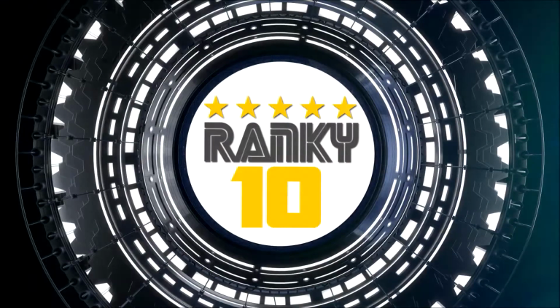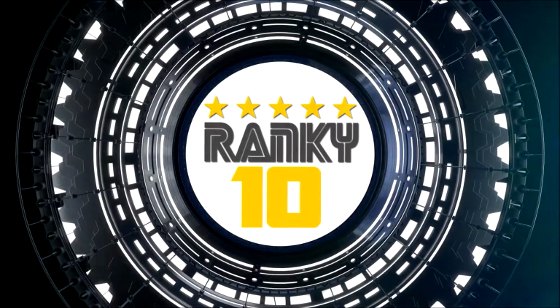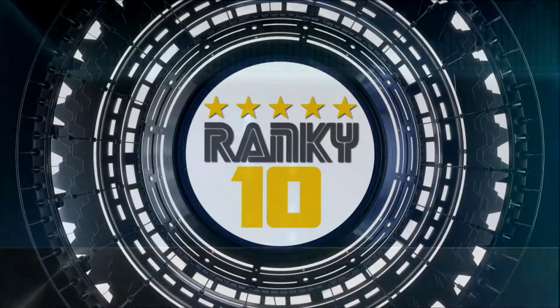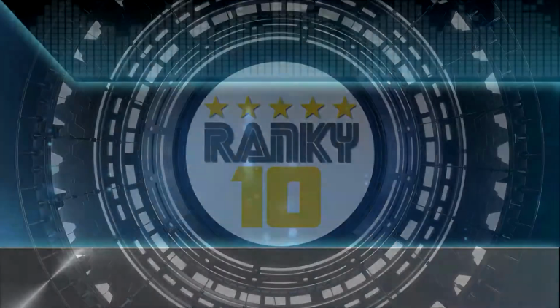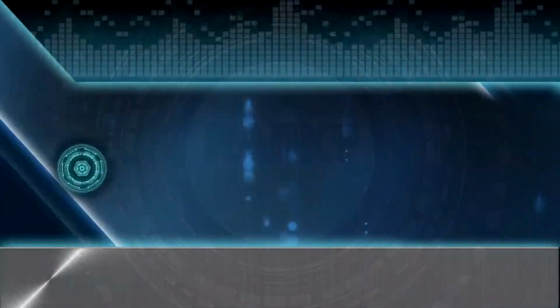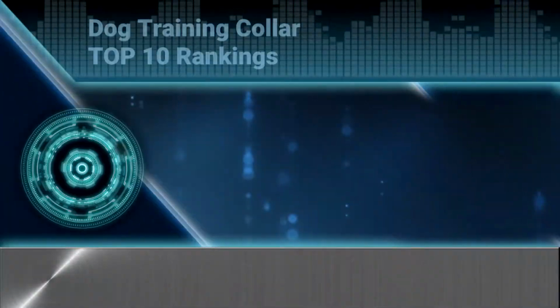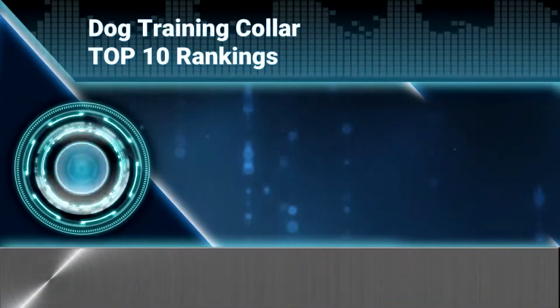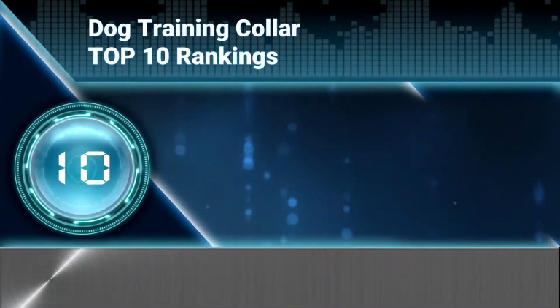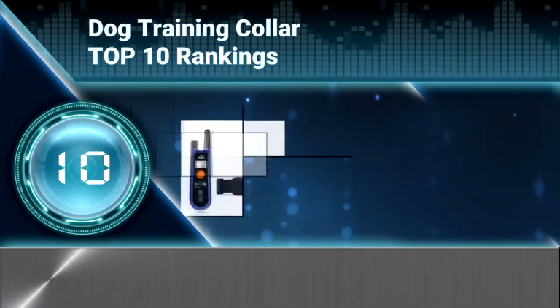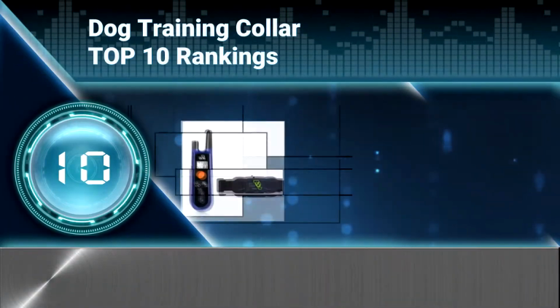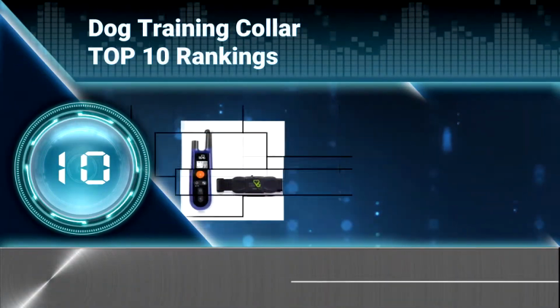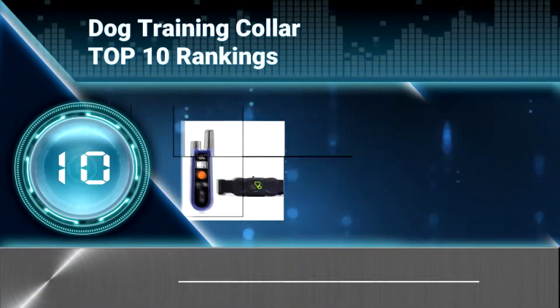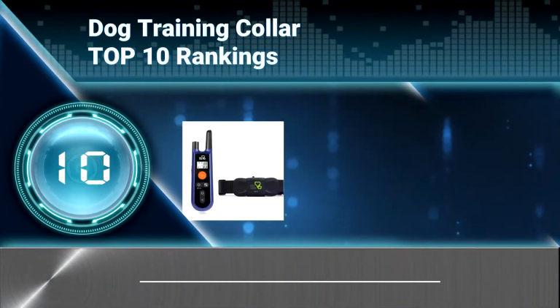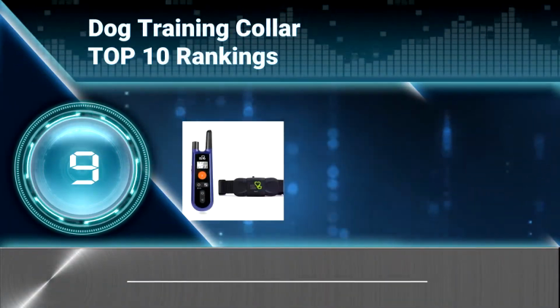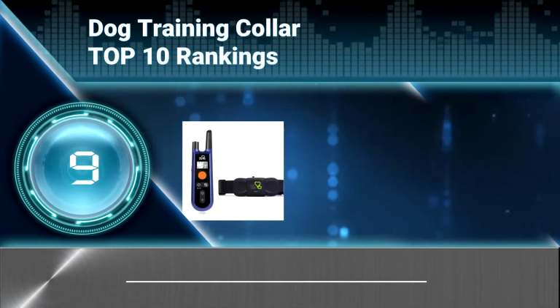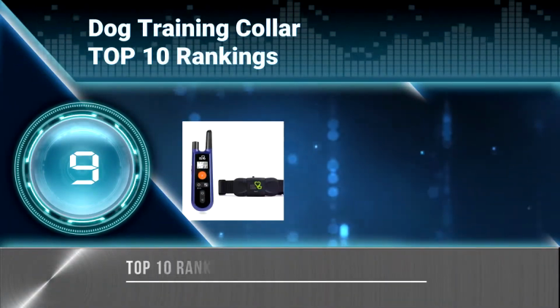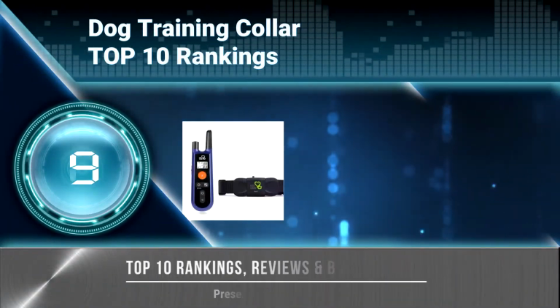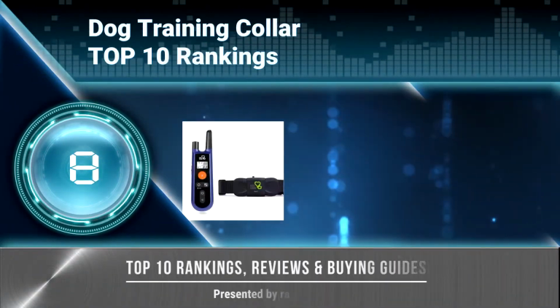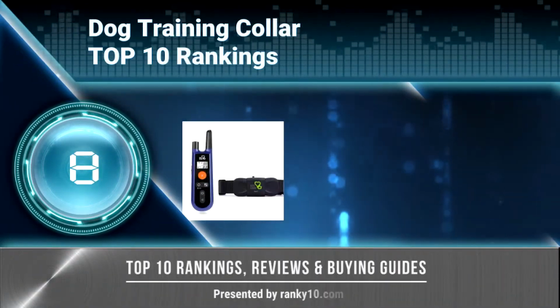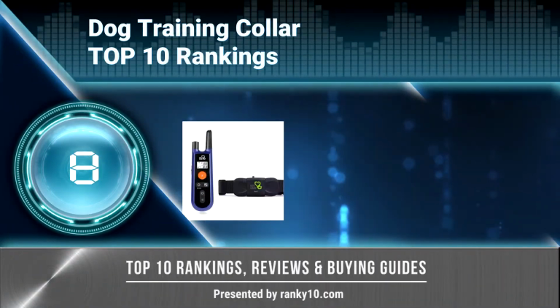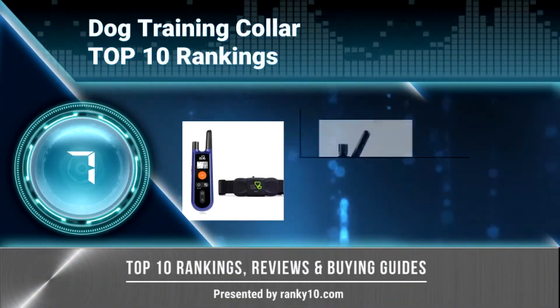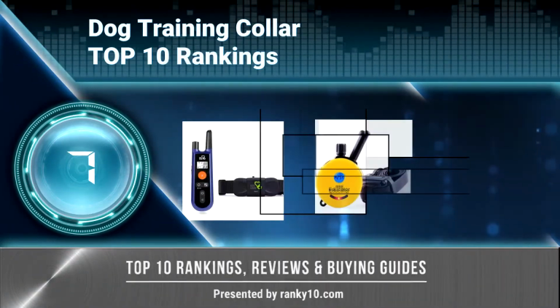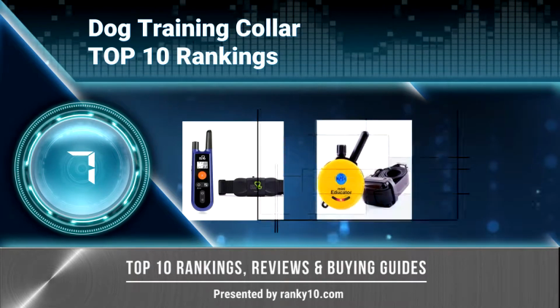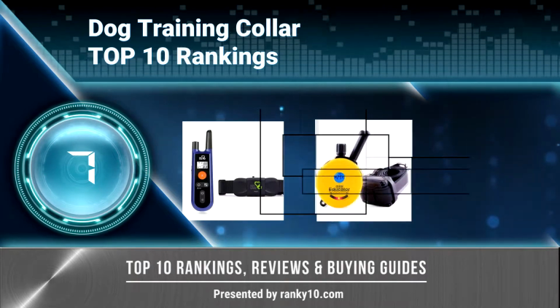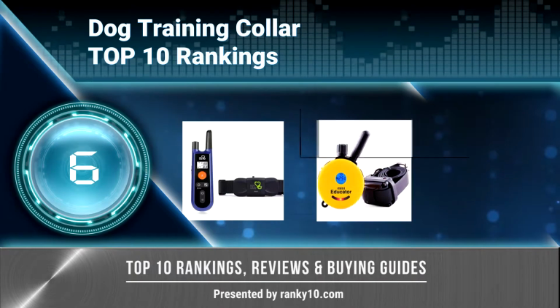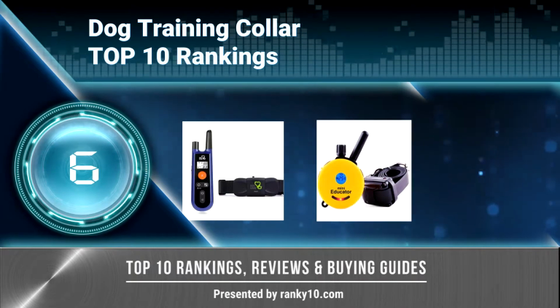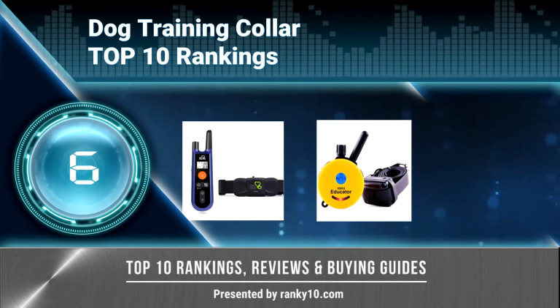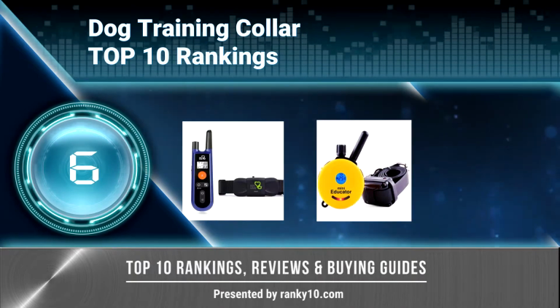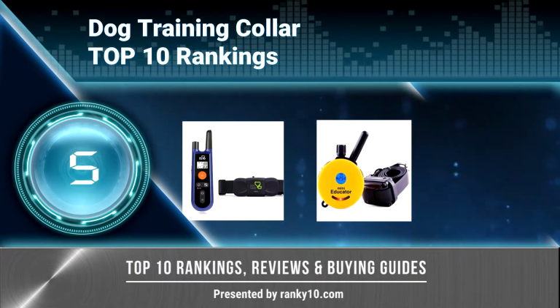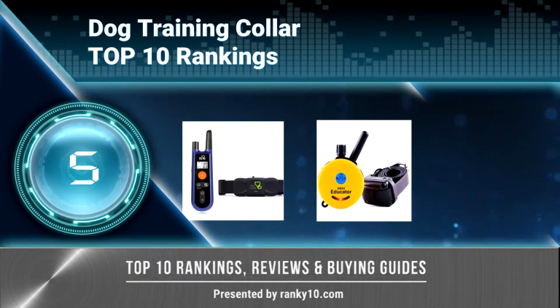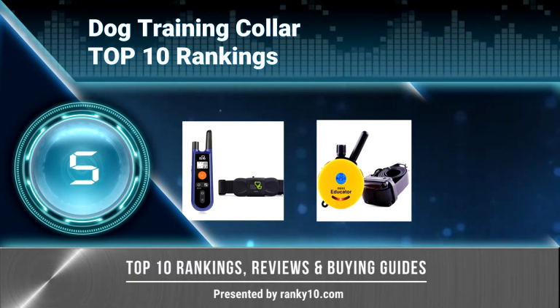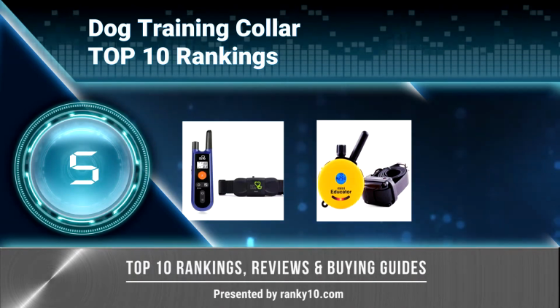Welcome to Ranky 10 Video Rankings. We announce the top 10 rankings of dog training collar. Let's get started.